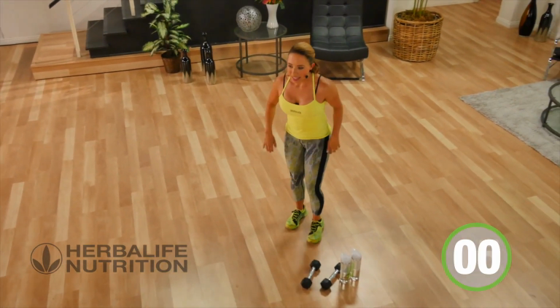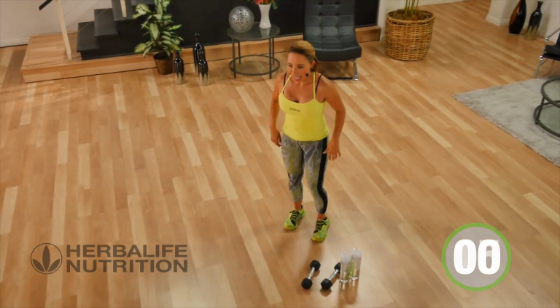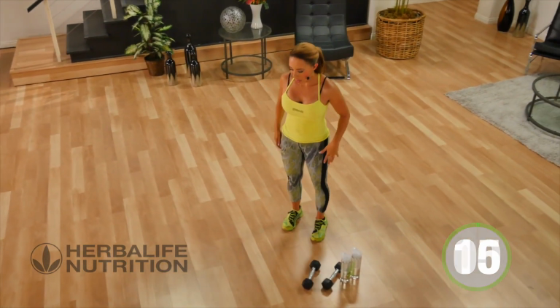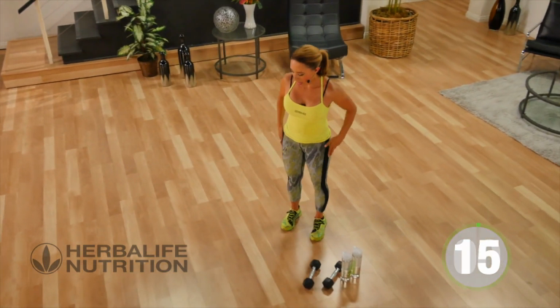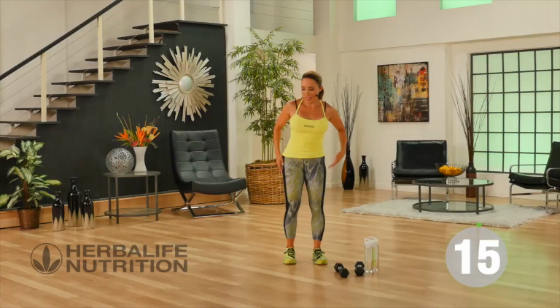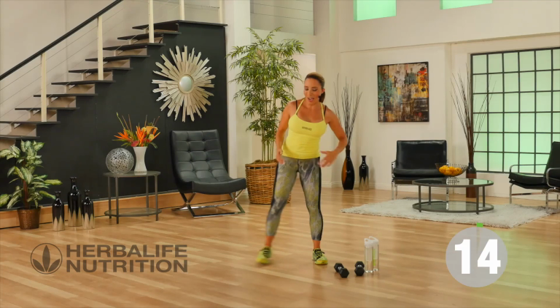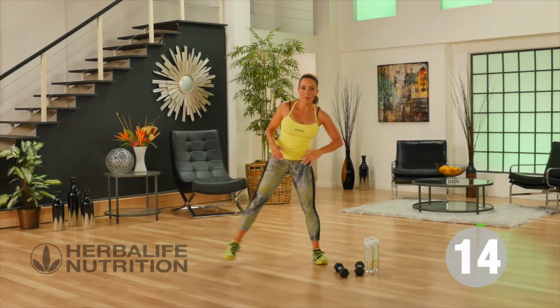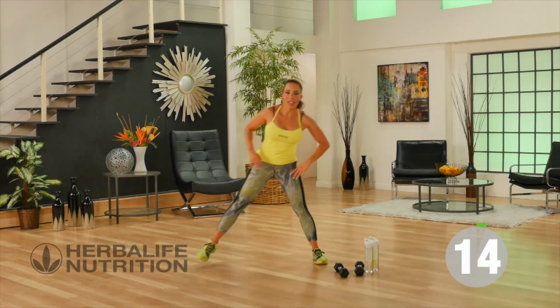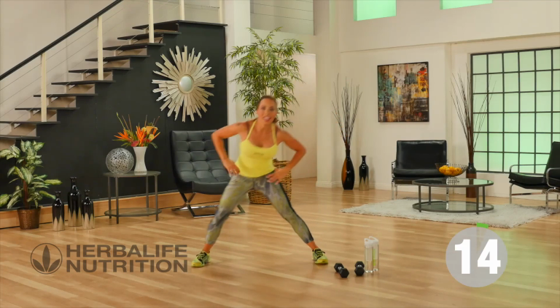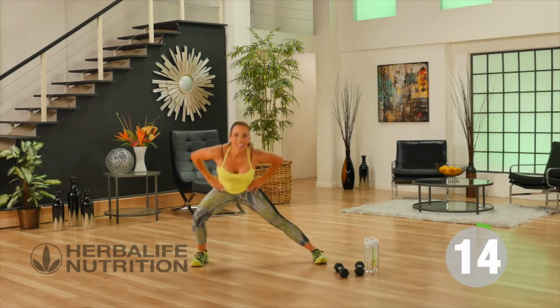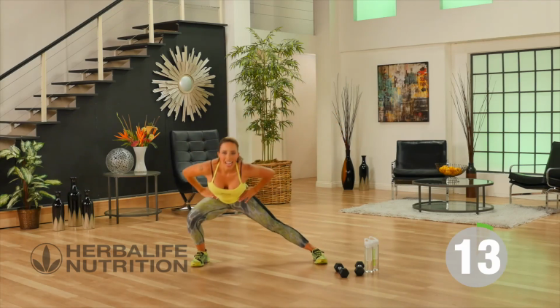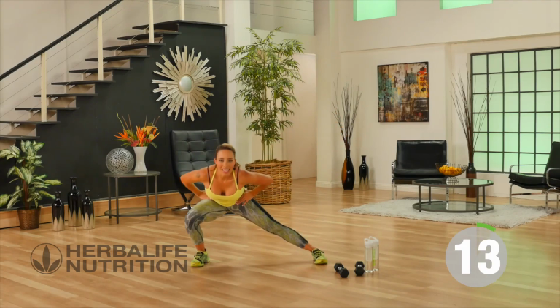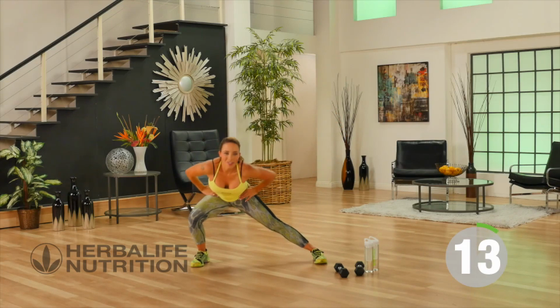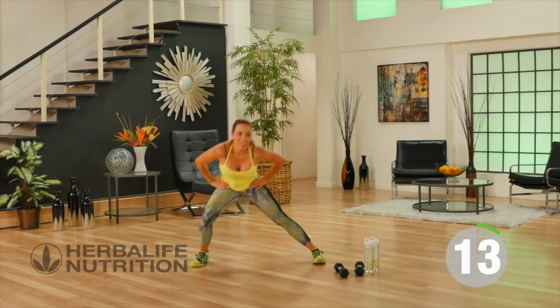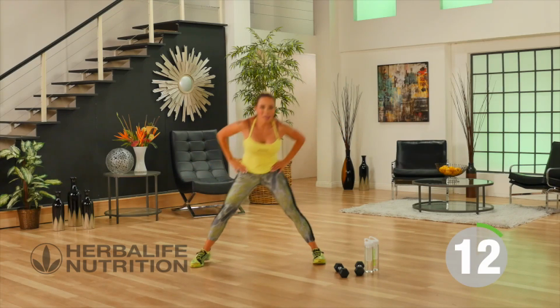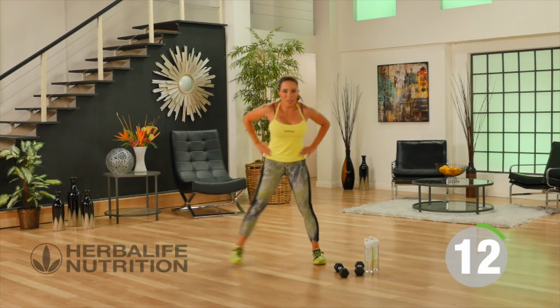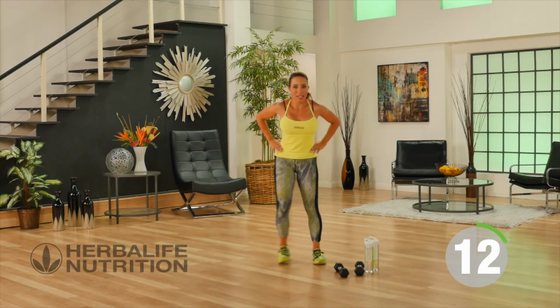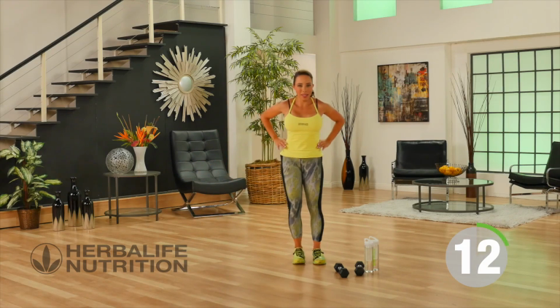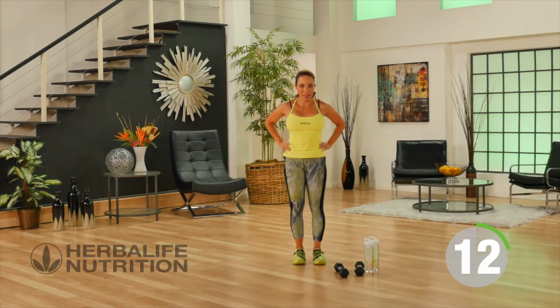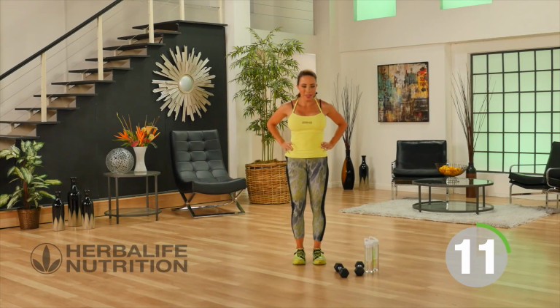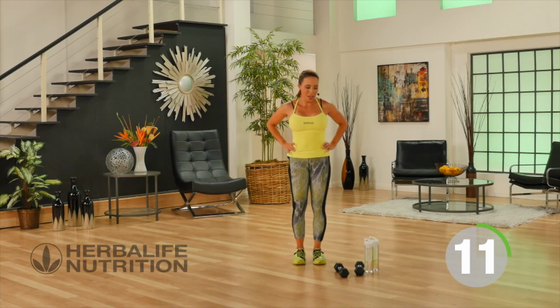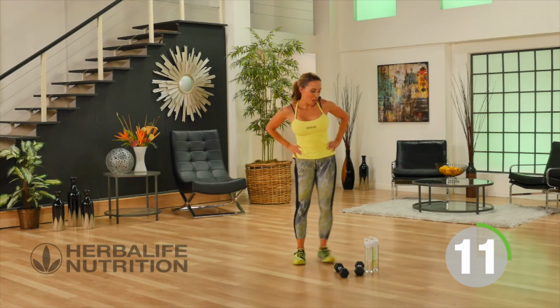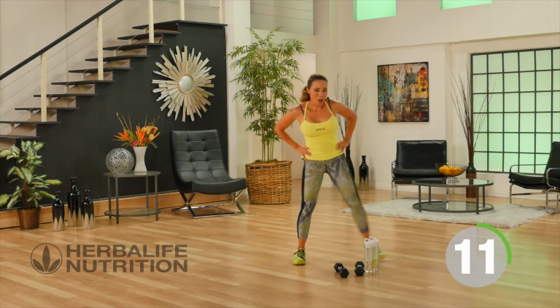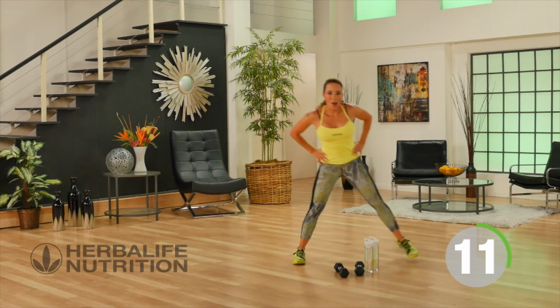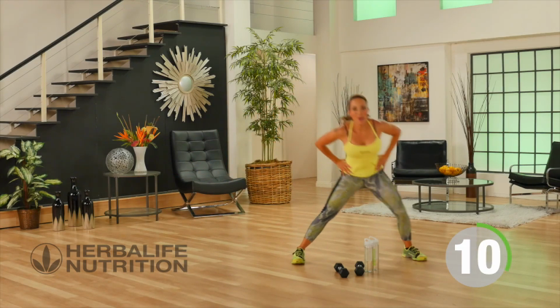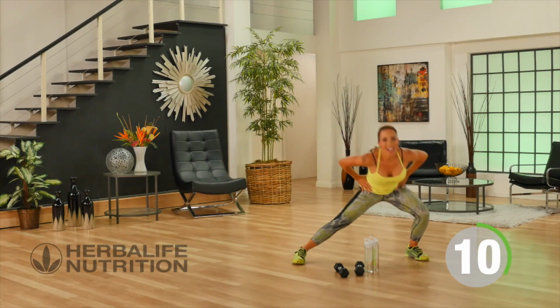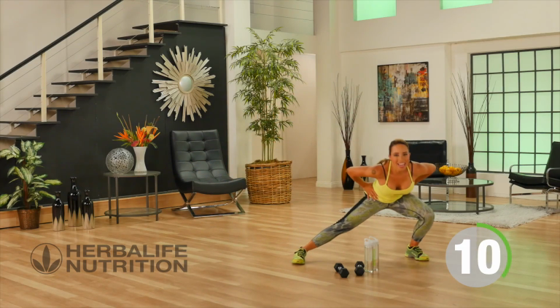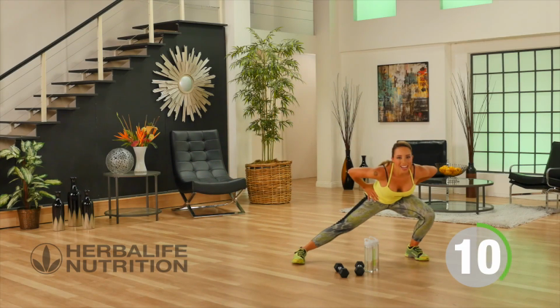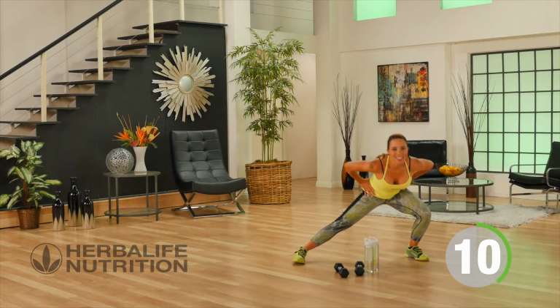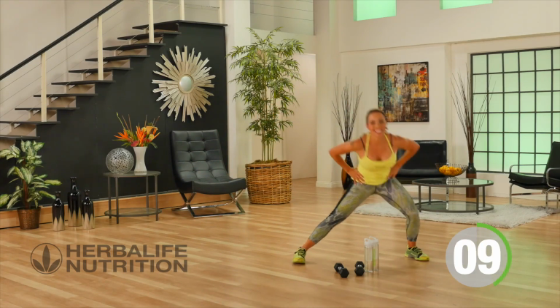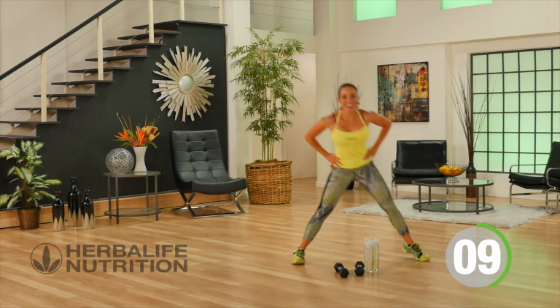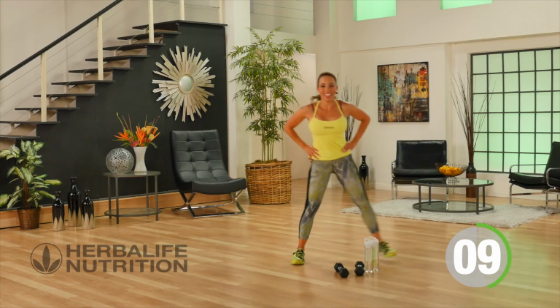Lateral this time — hands are on the hips, up and out to the side.